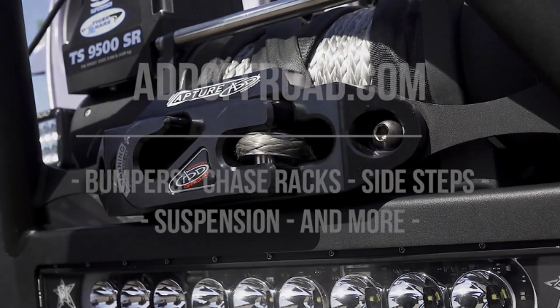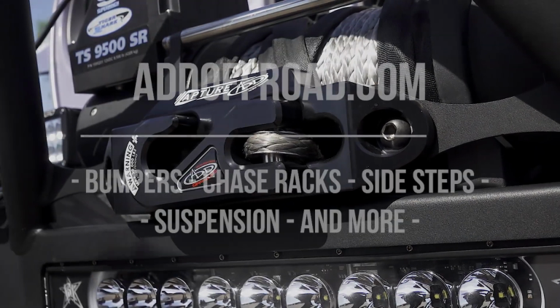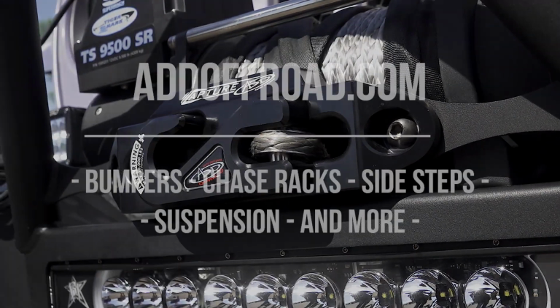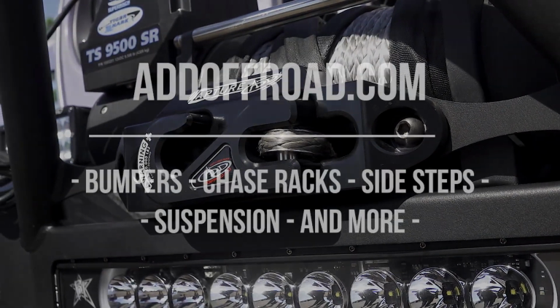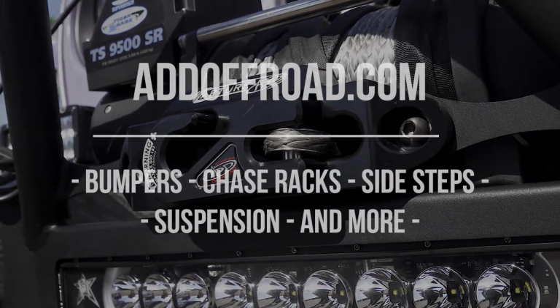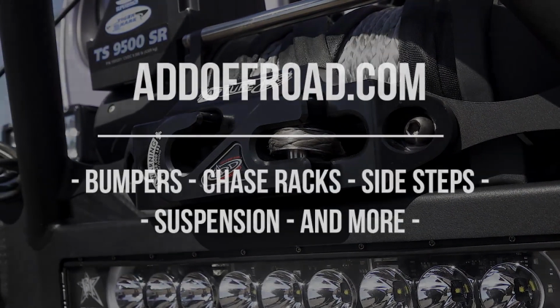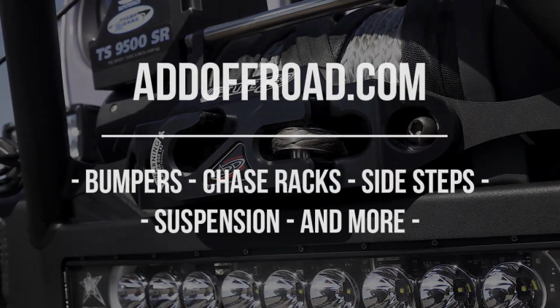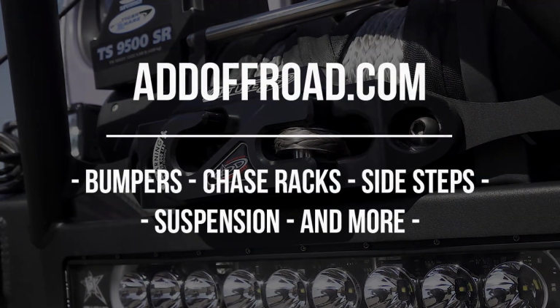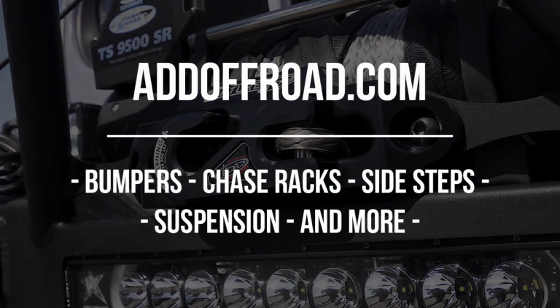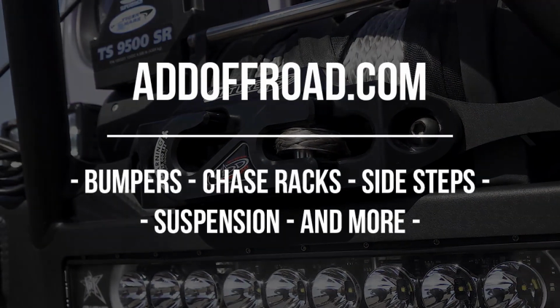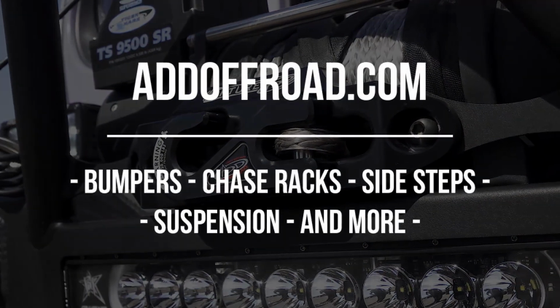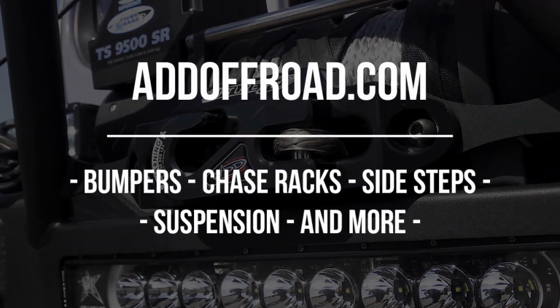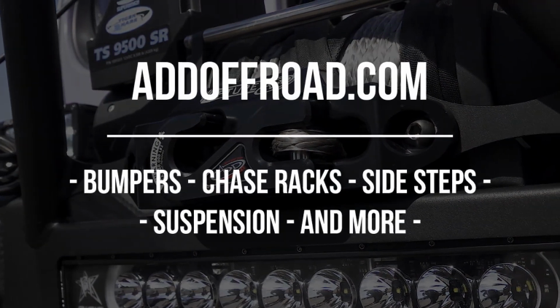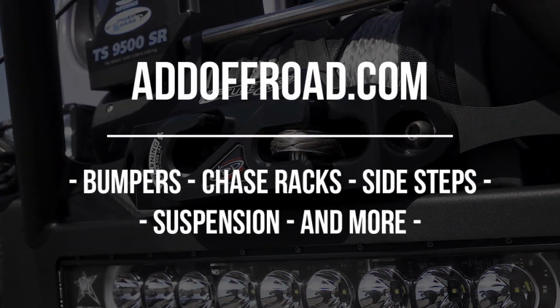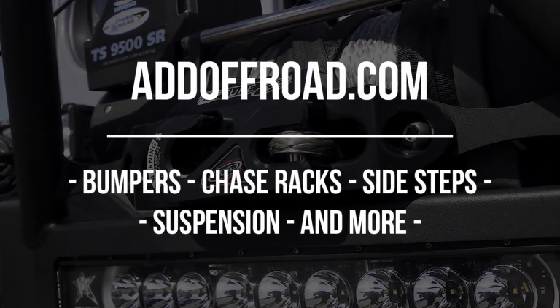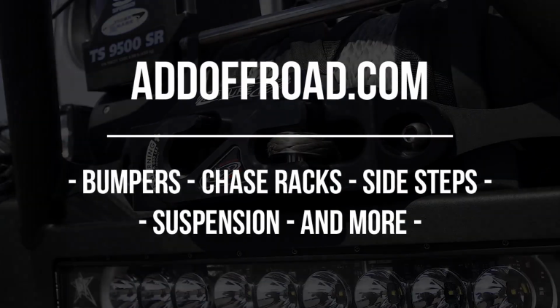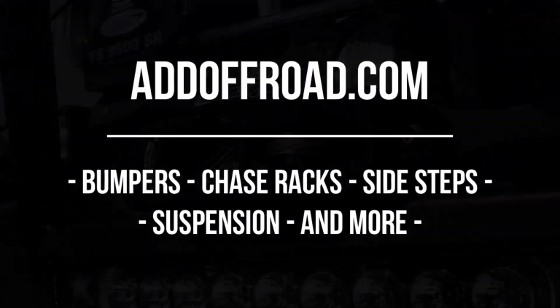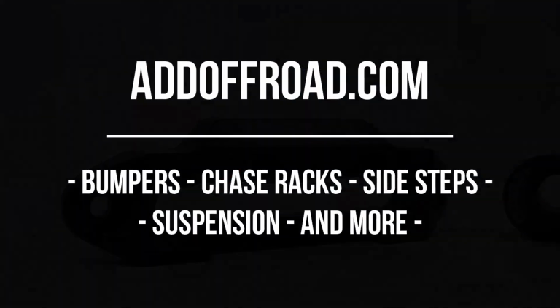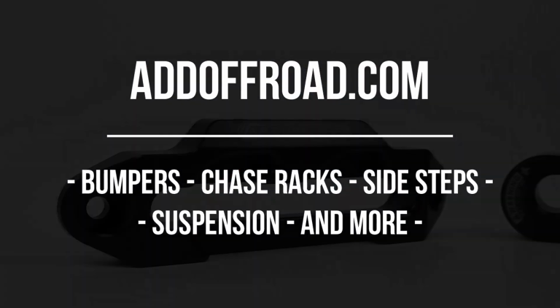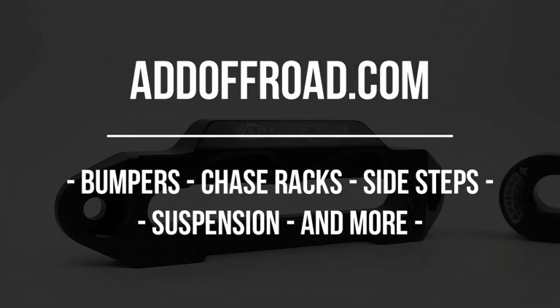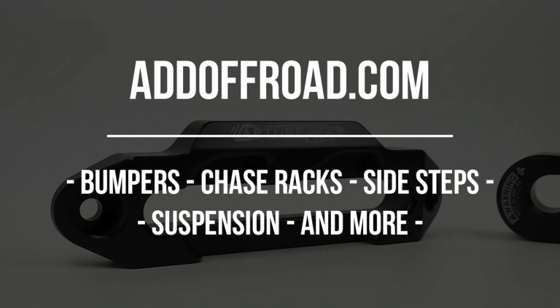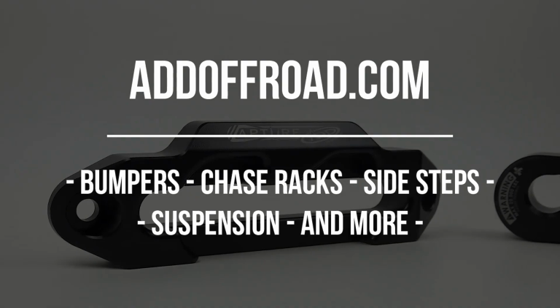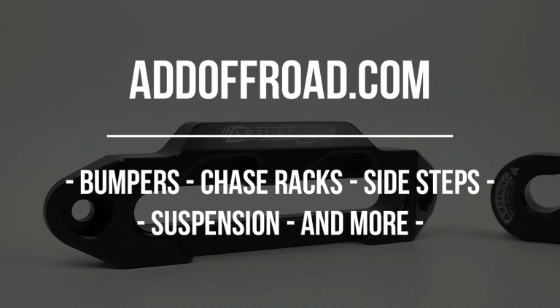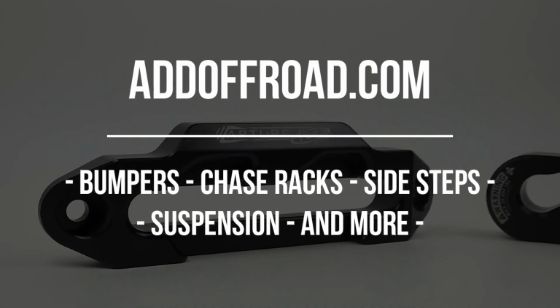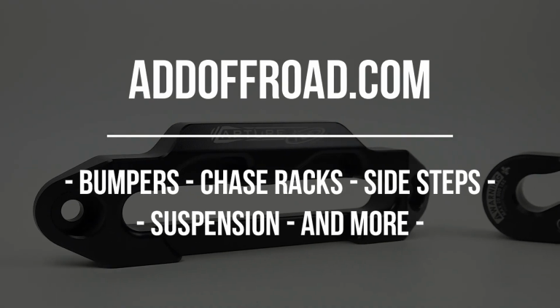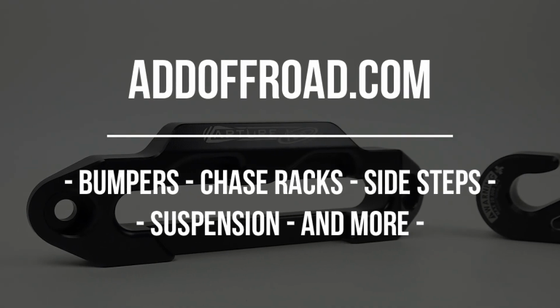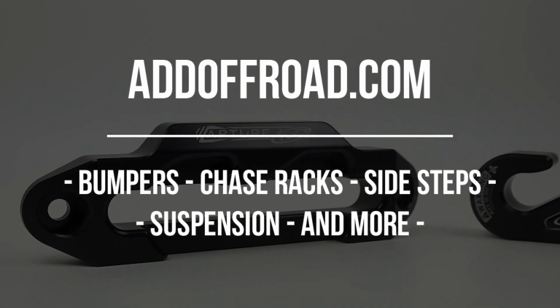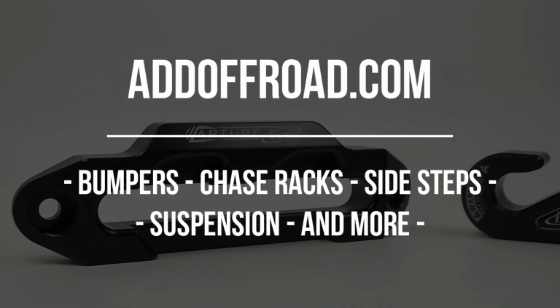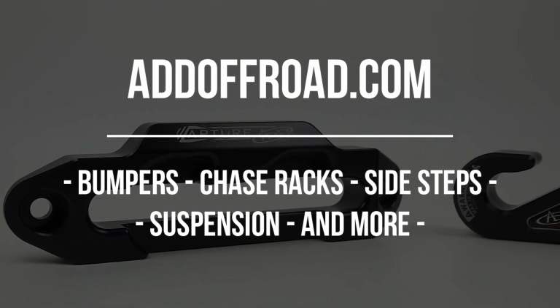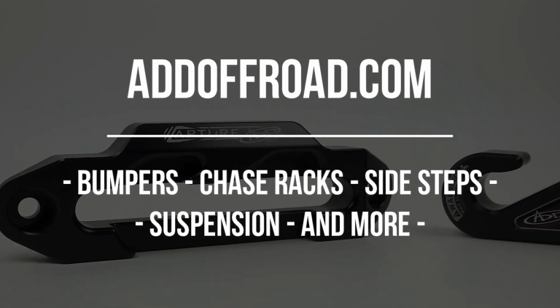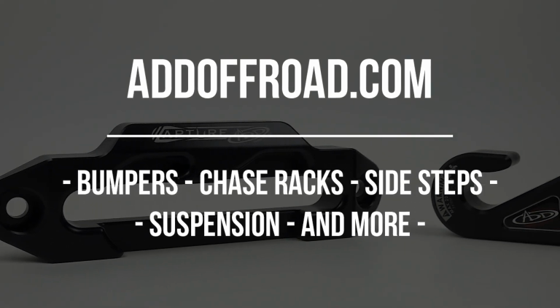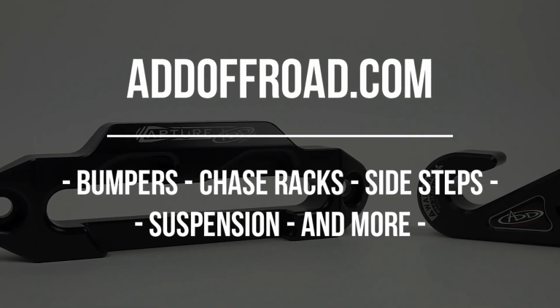Visit our website at addoffroad.com to browse our selection of products for most newer makes and models of trucks.